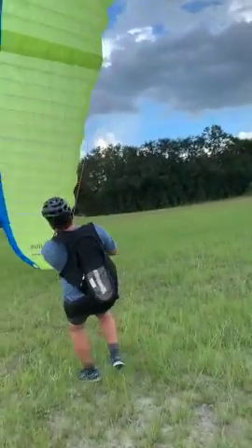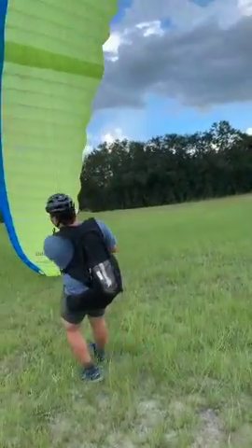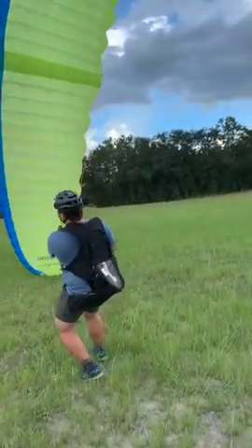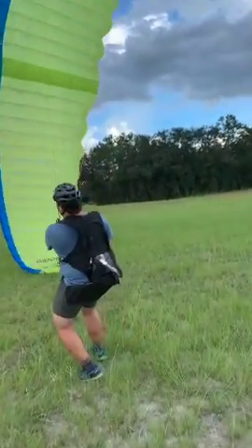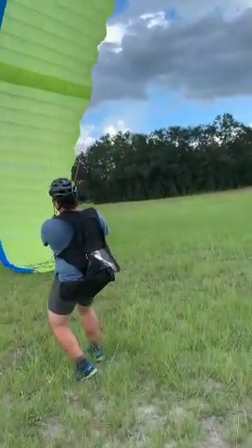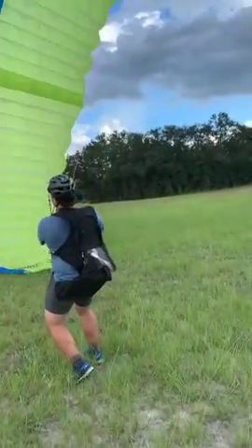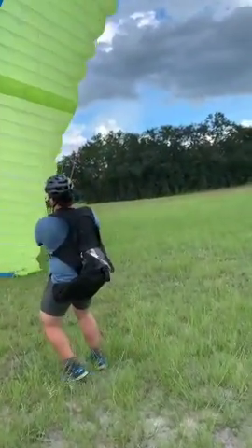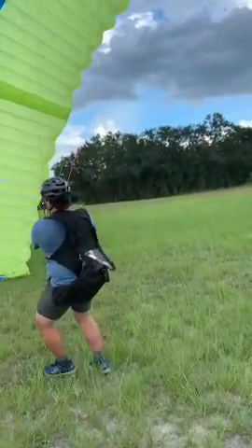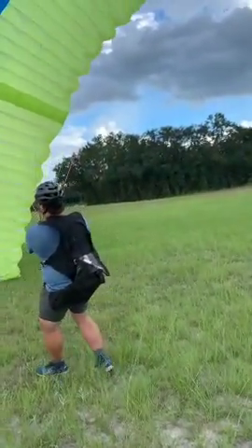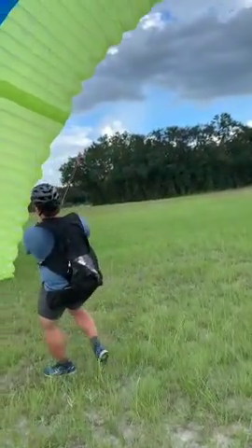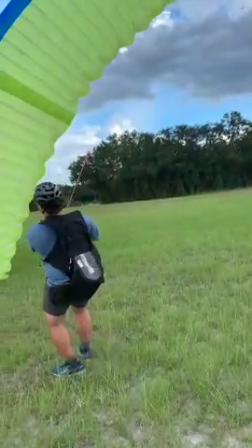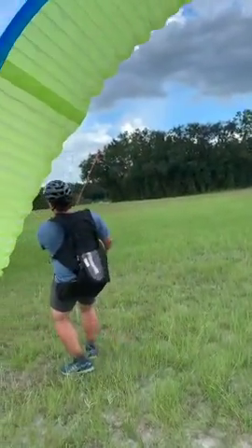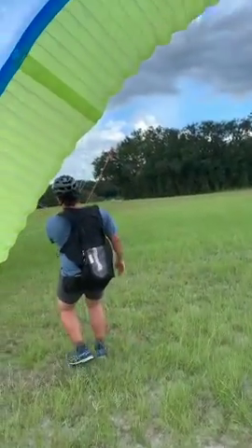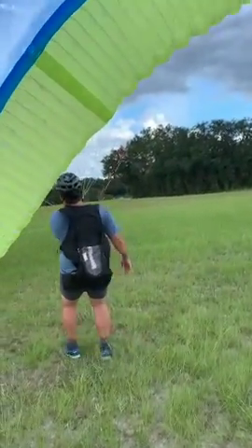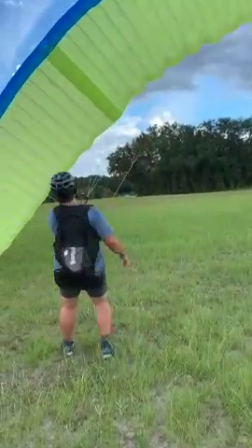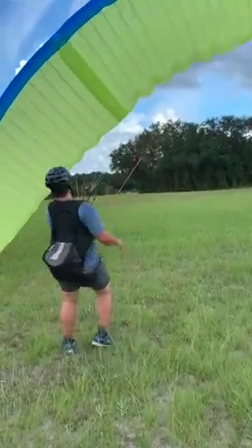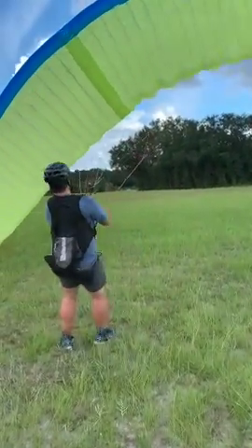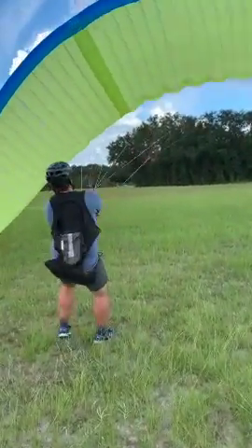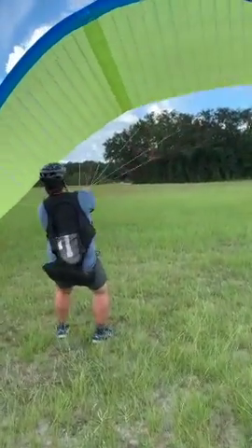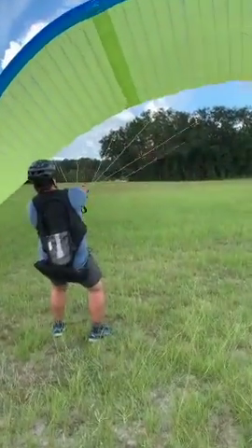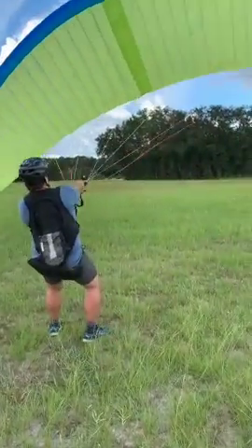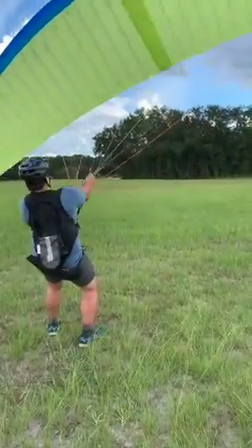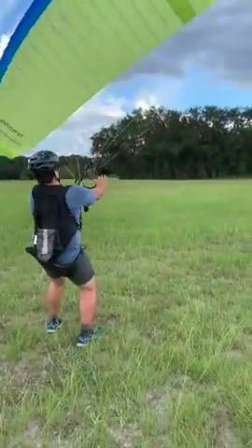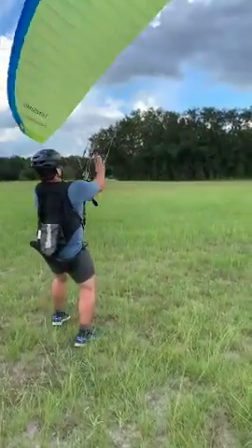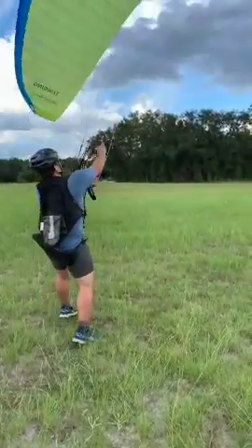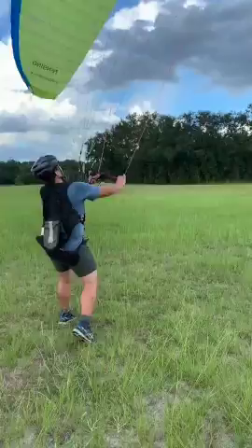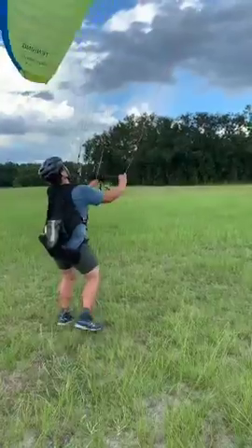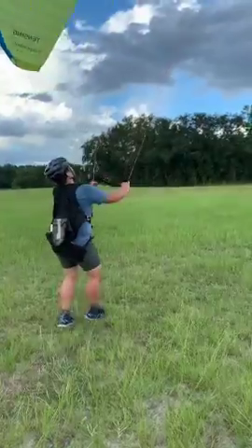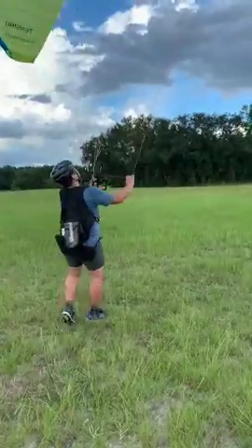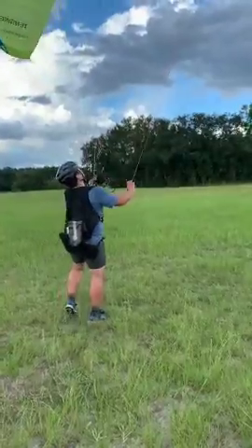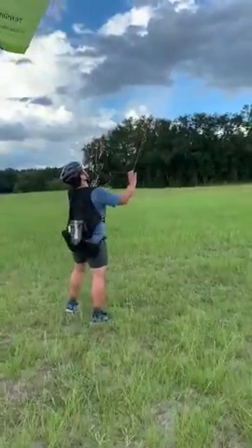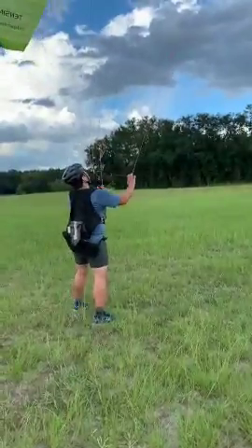He's off! Hands up! Hands up! Yeah, buddy! Yeah, Tyler!